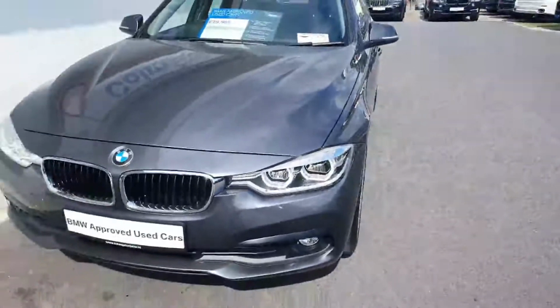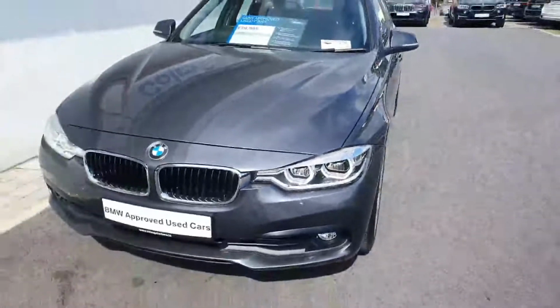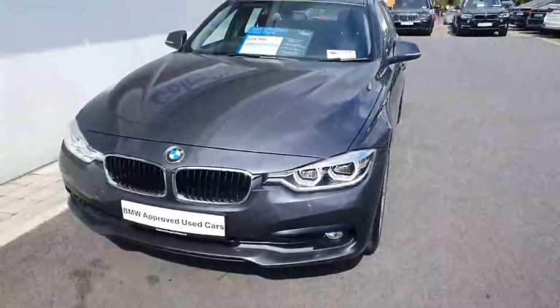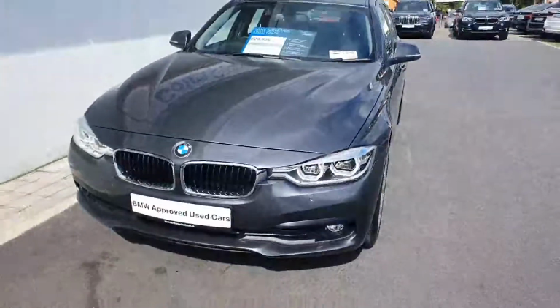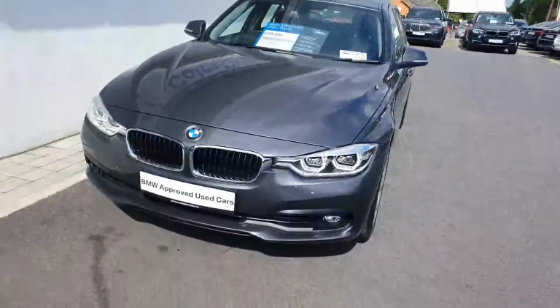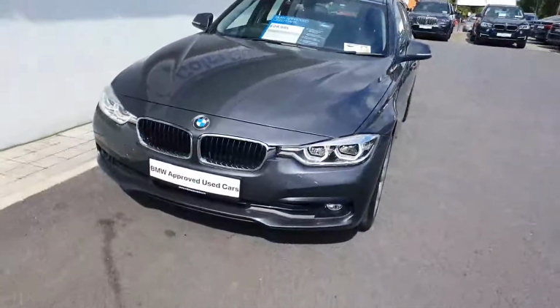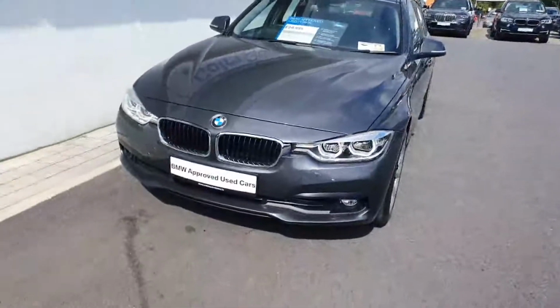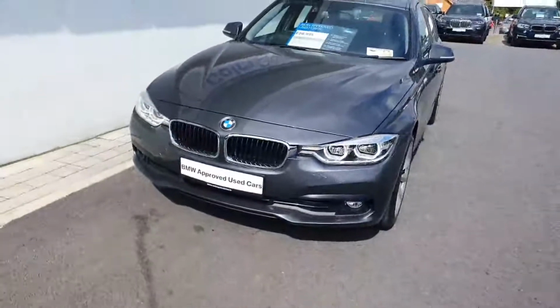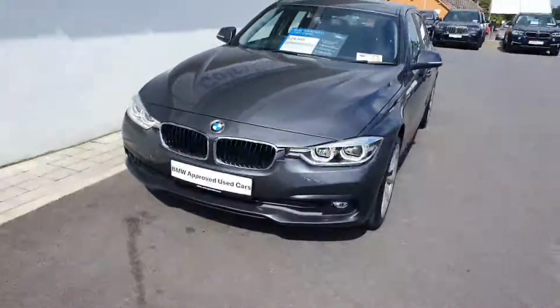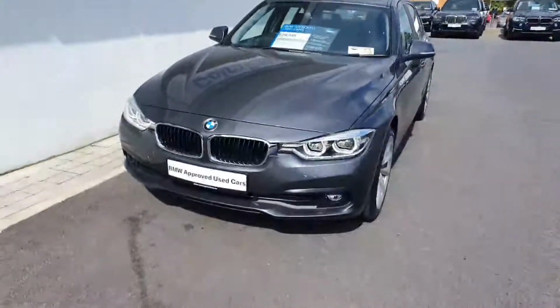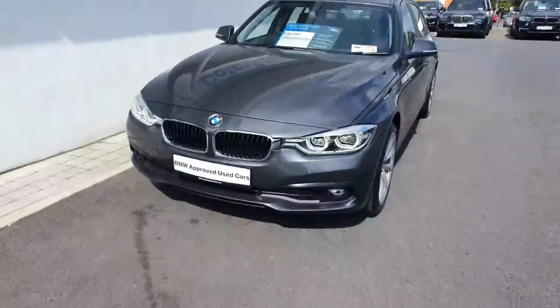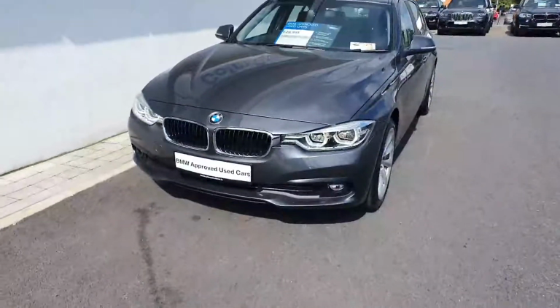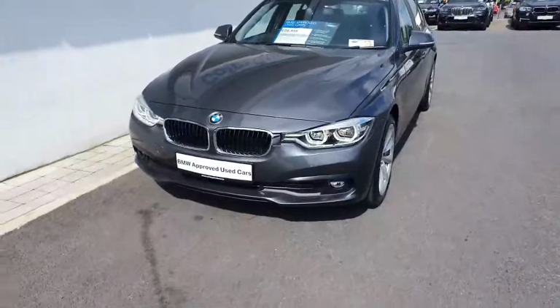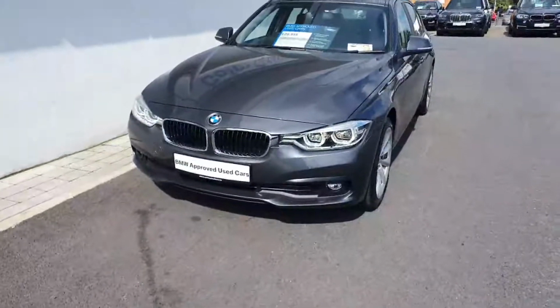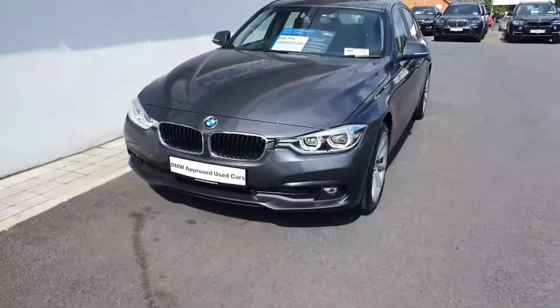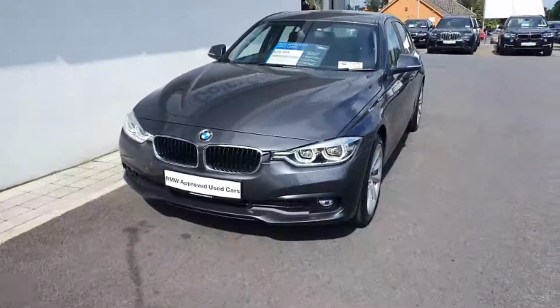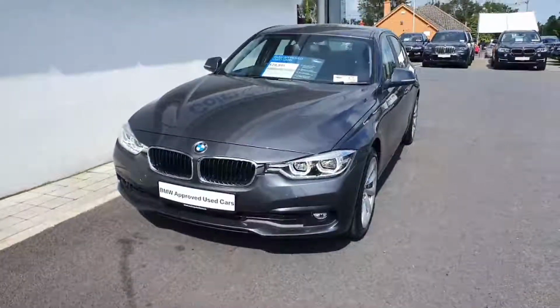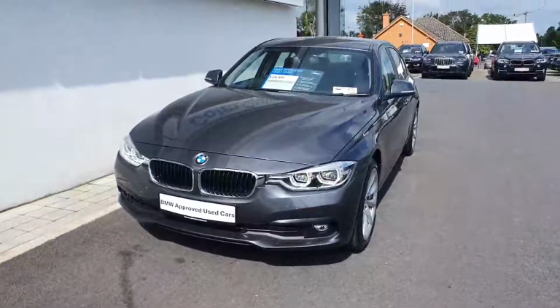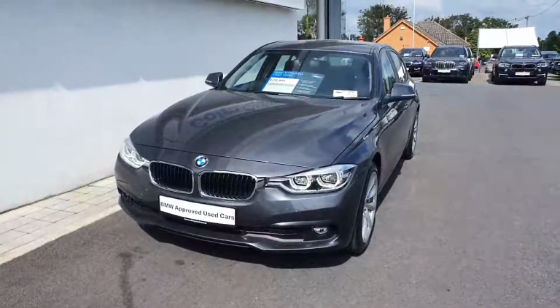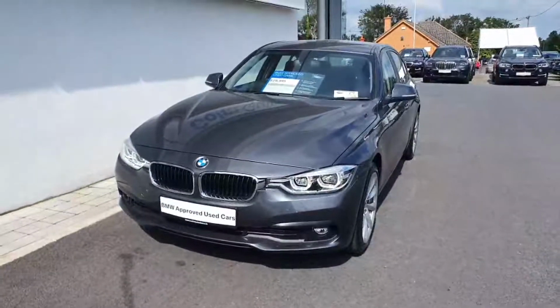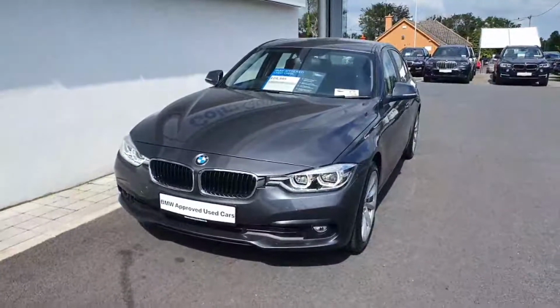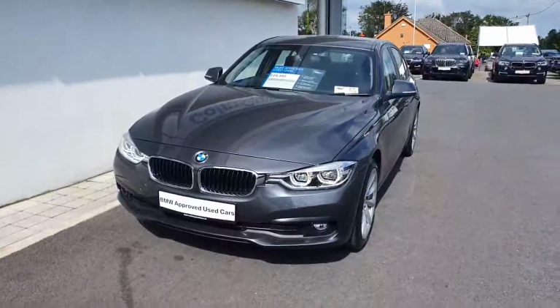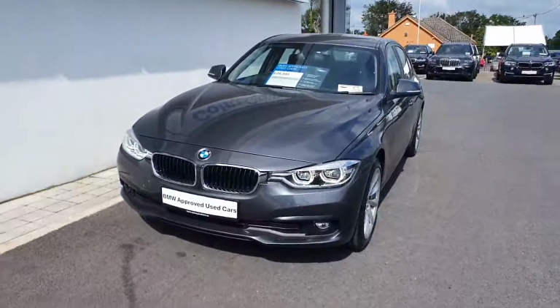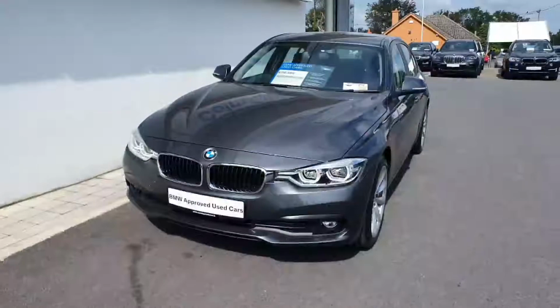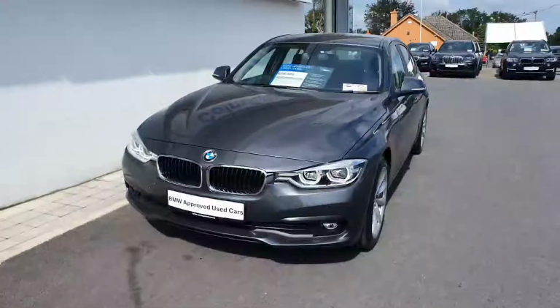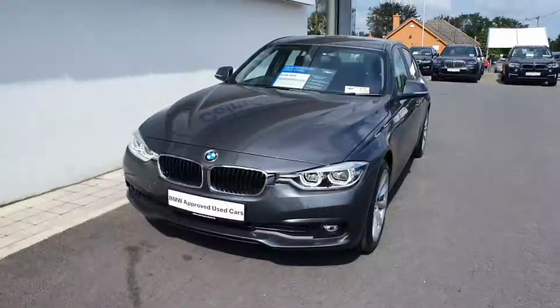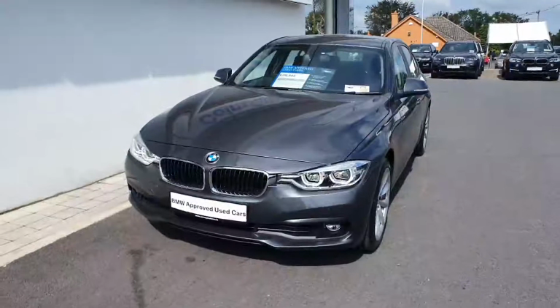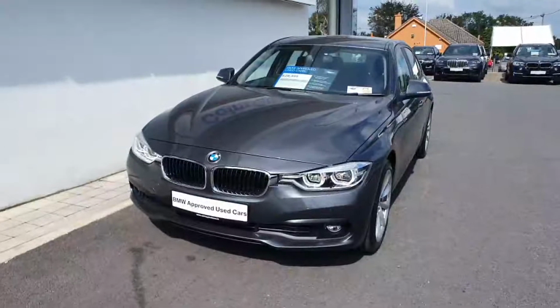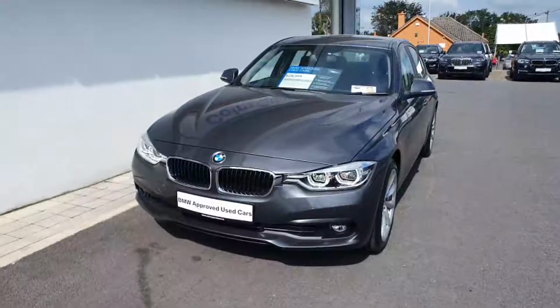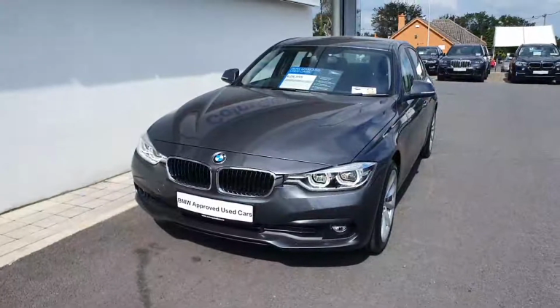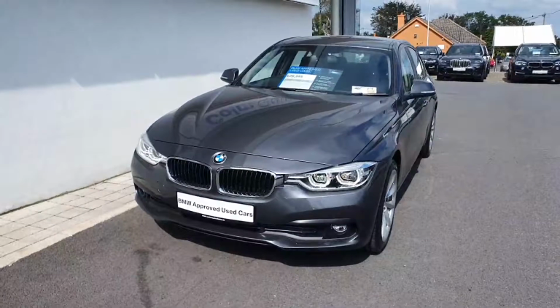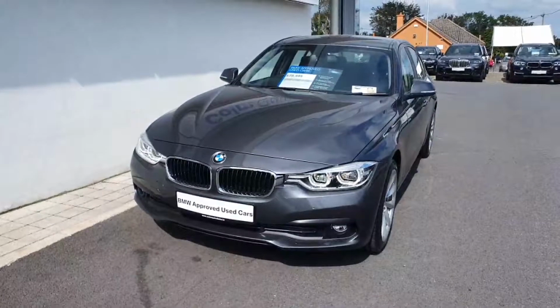Being part of the BMW Approved Used programme, it does come with a two-year unlimited mileage warranty and a two-year BMW roadside assist.